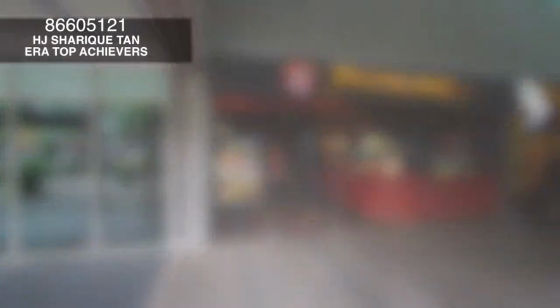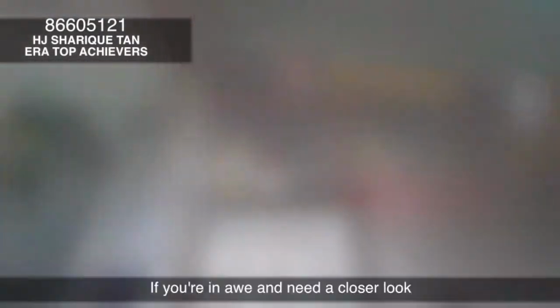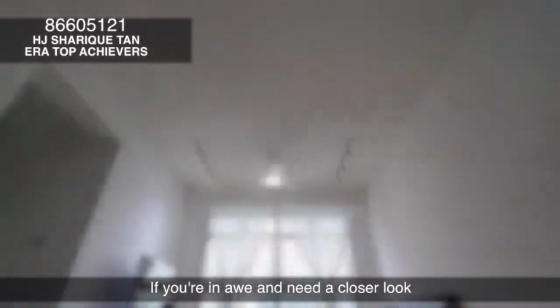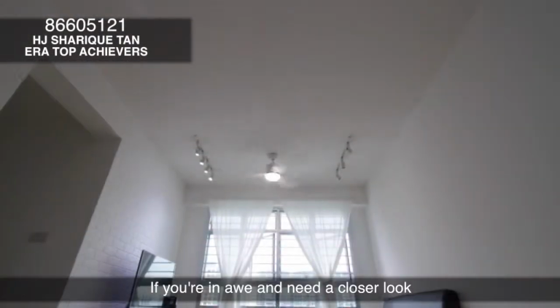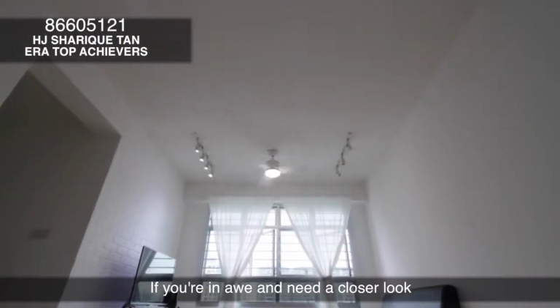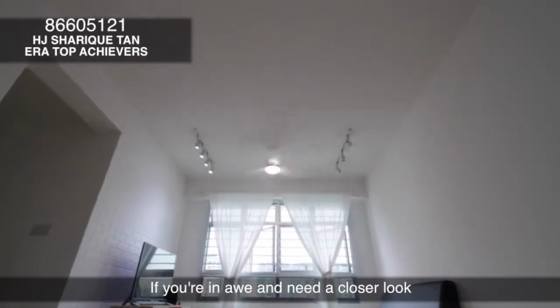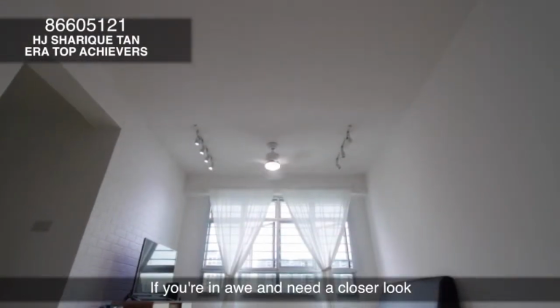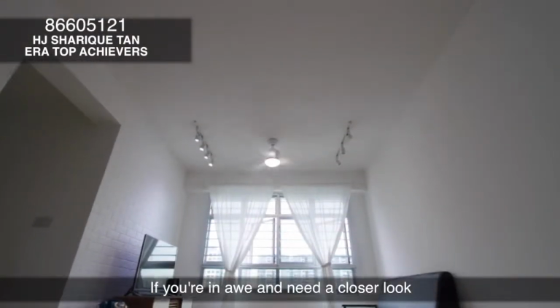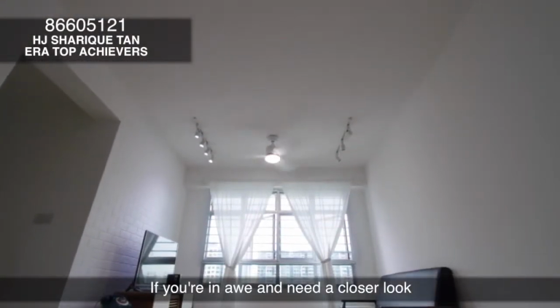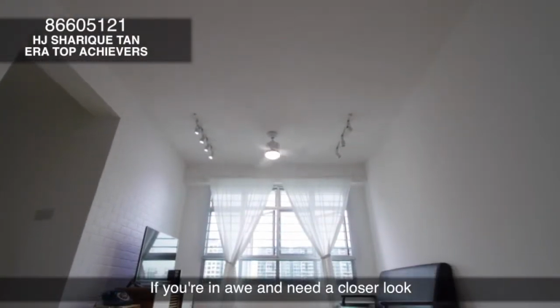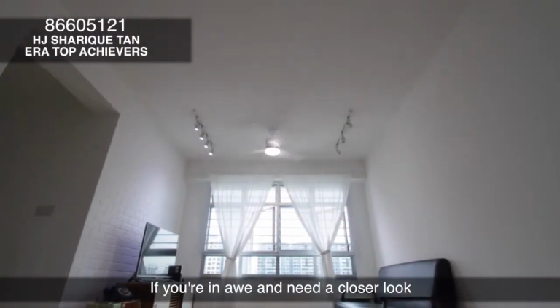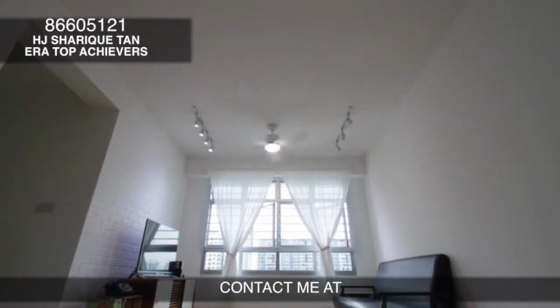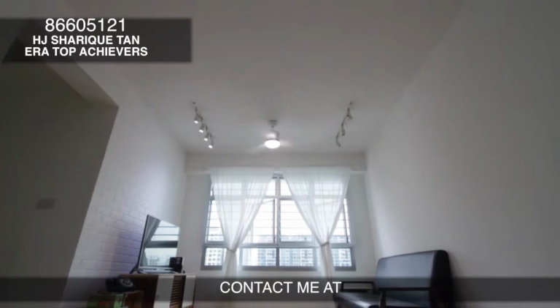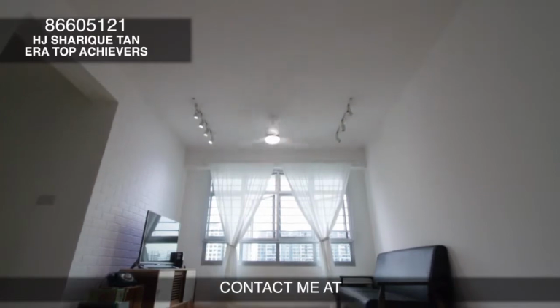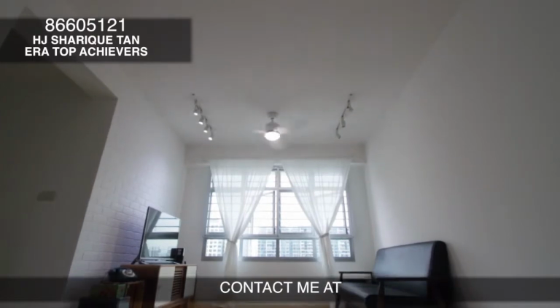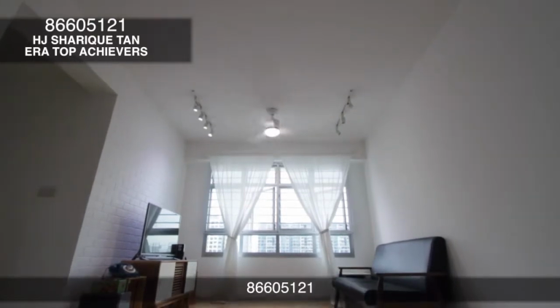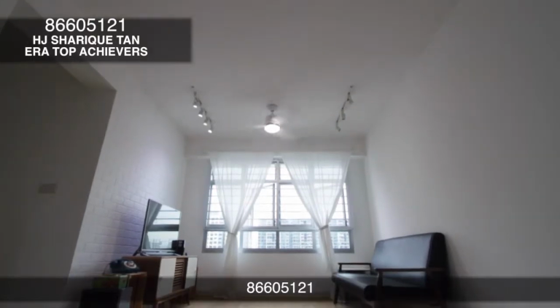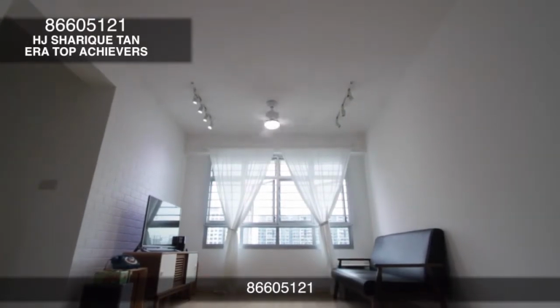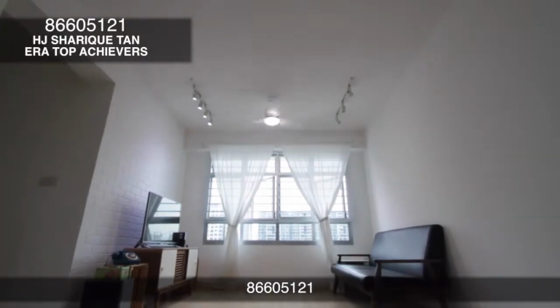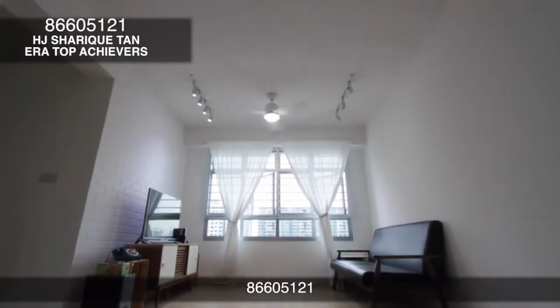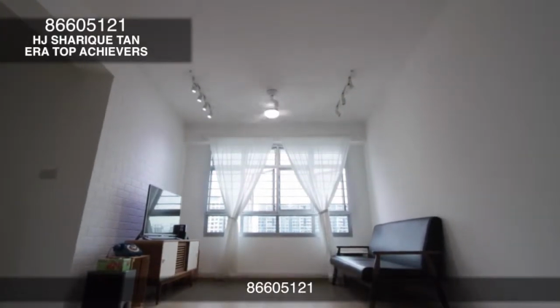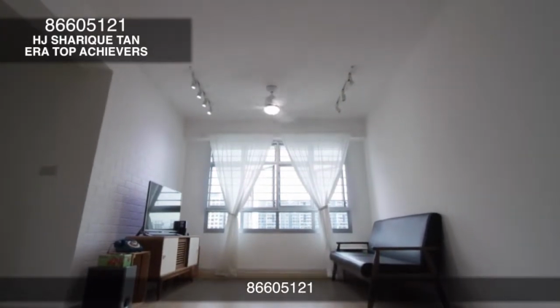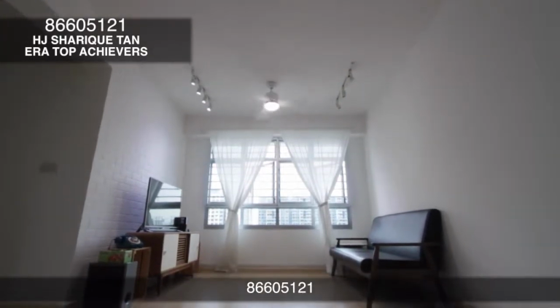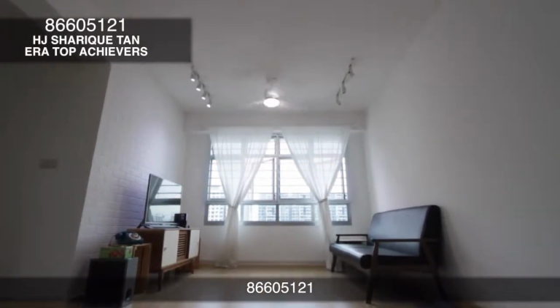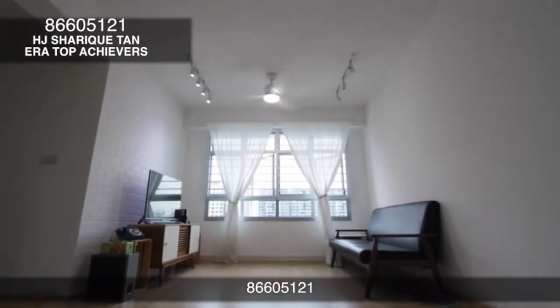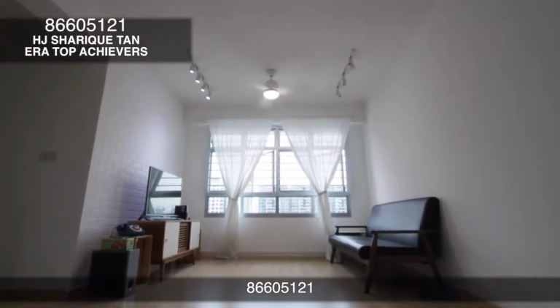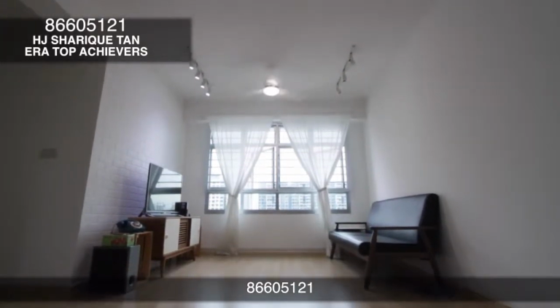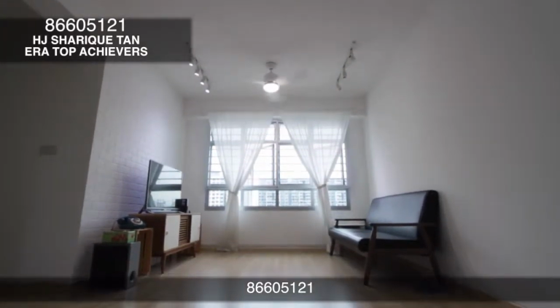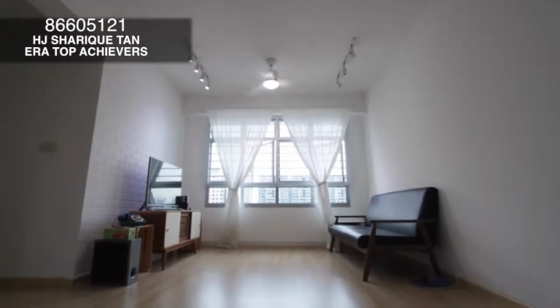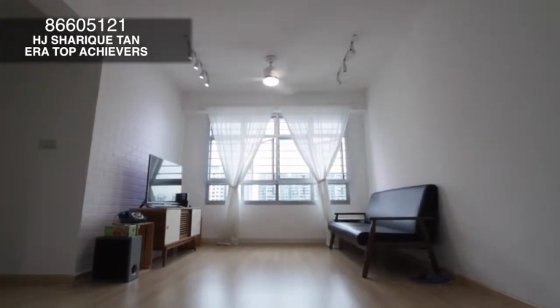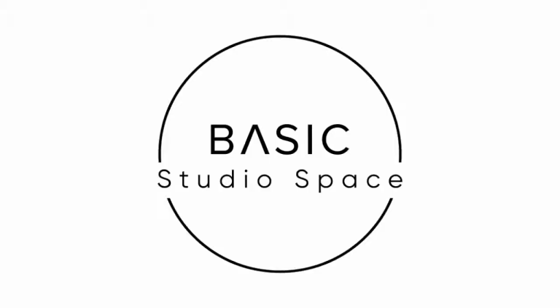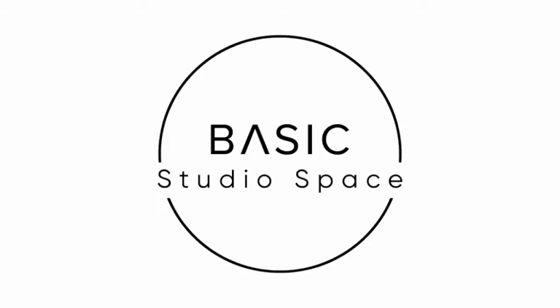If you're in awe and need a closer look, contact me at 8660-5121.